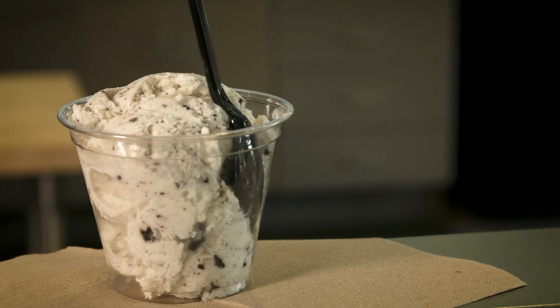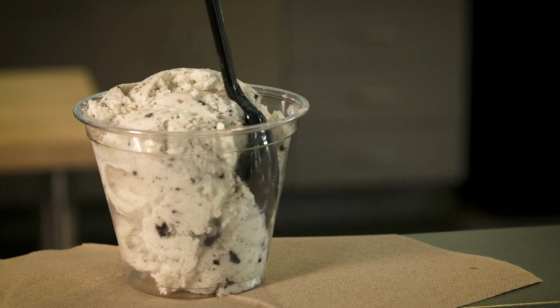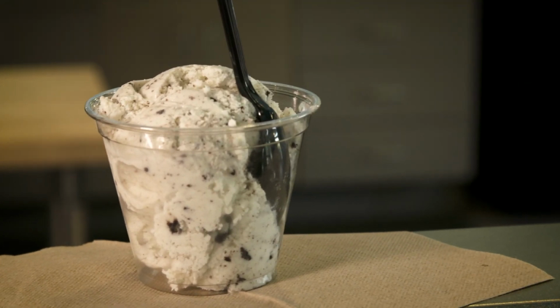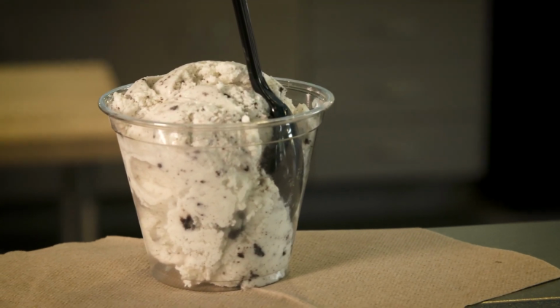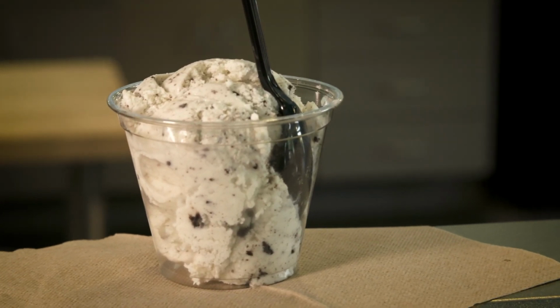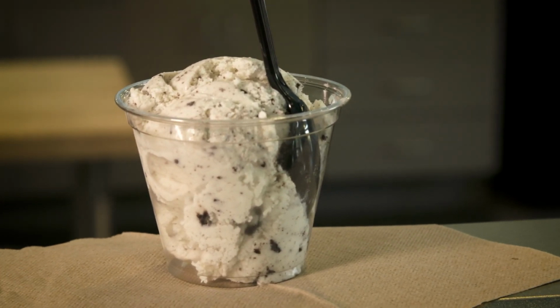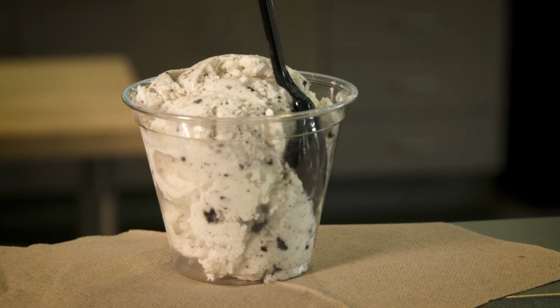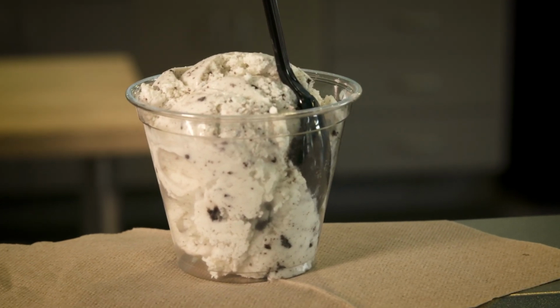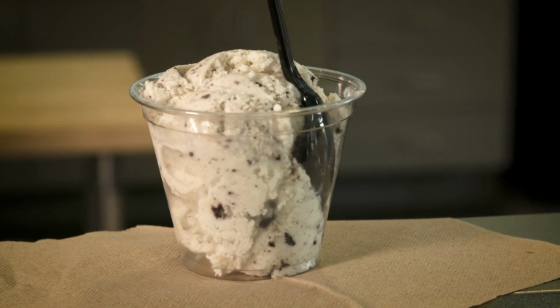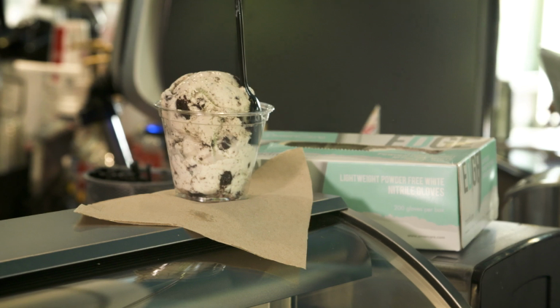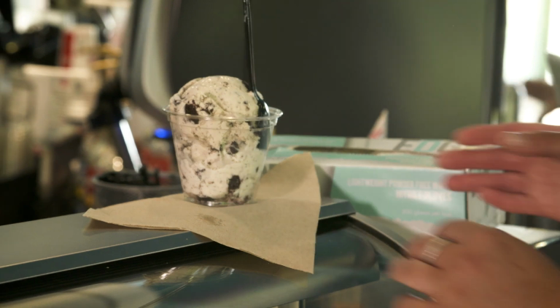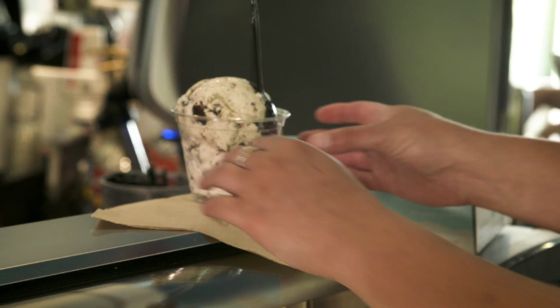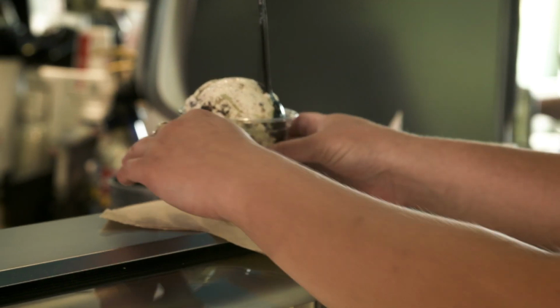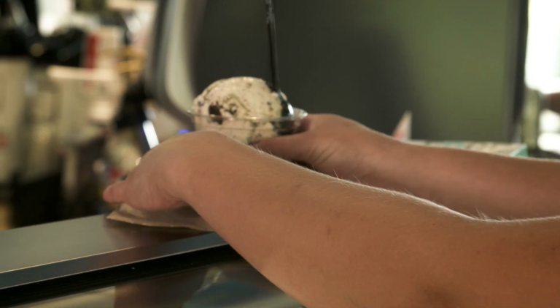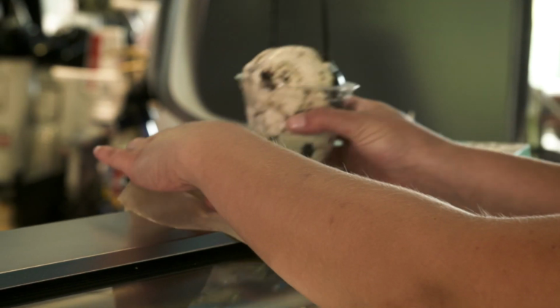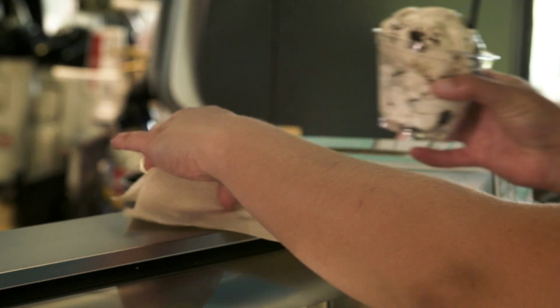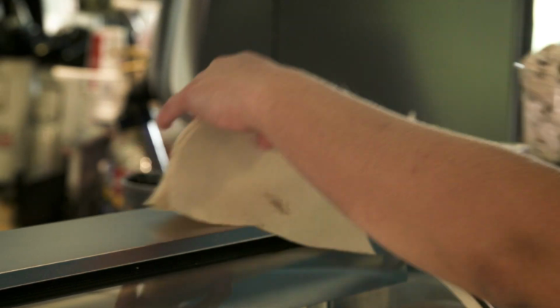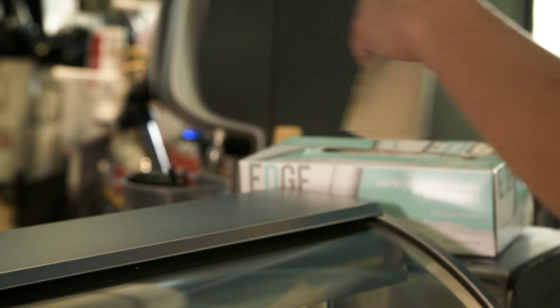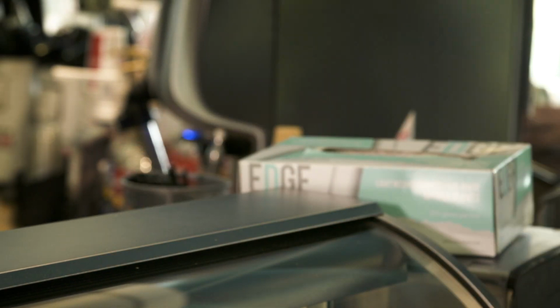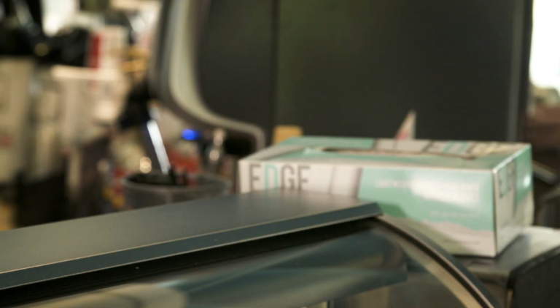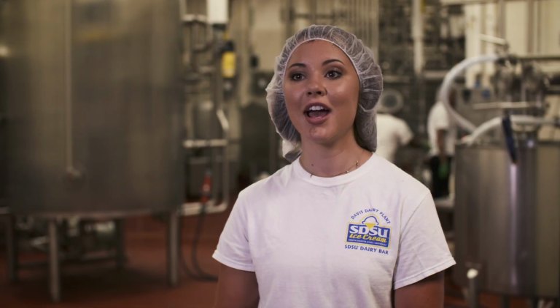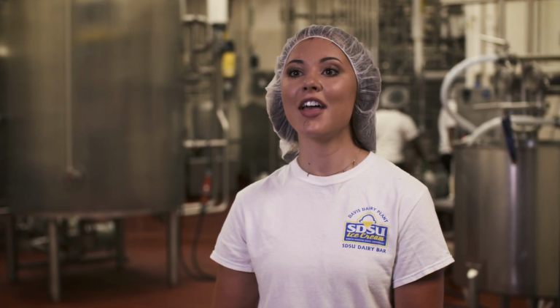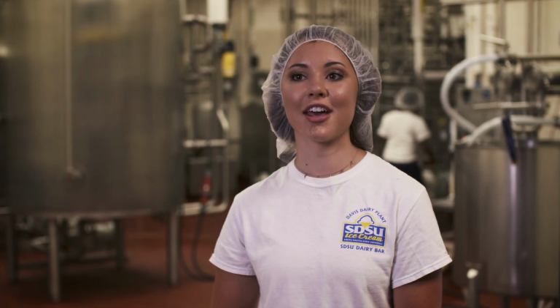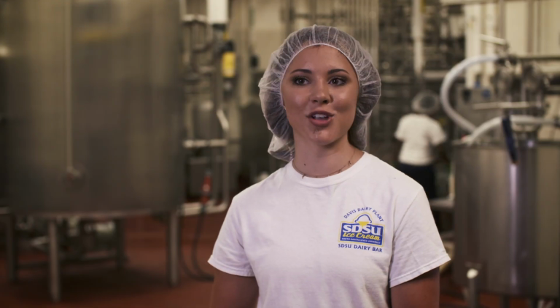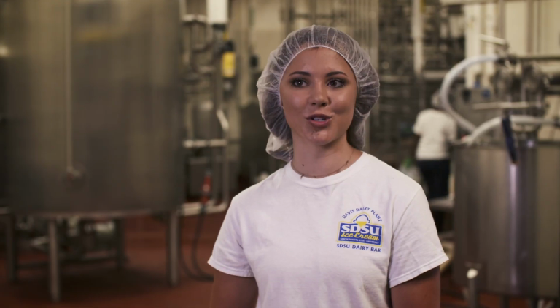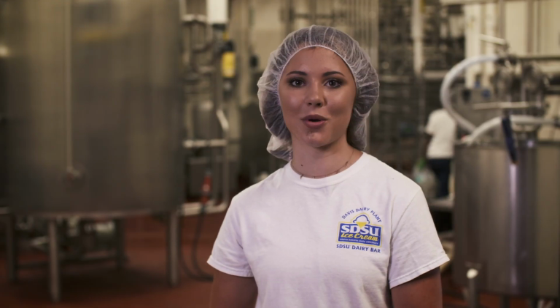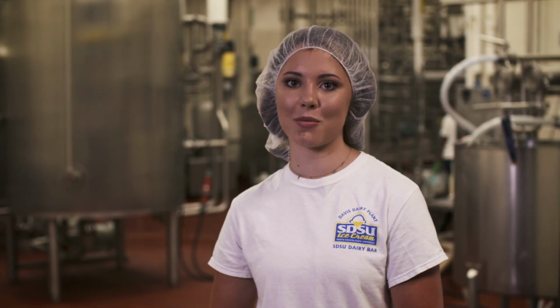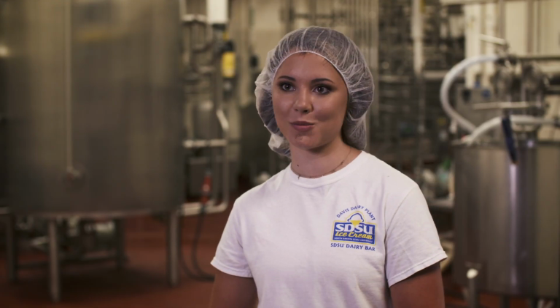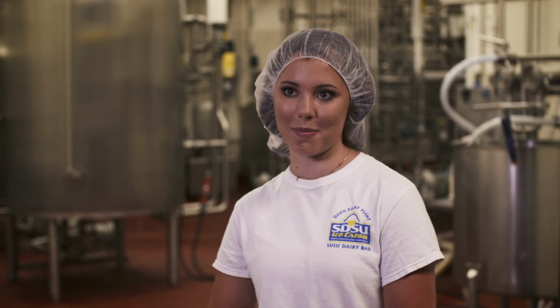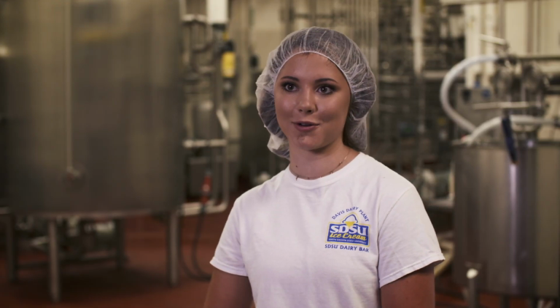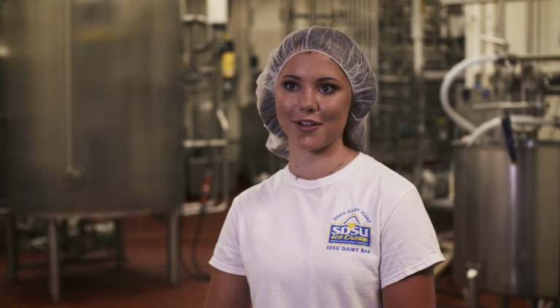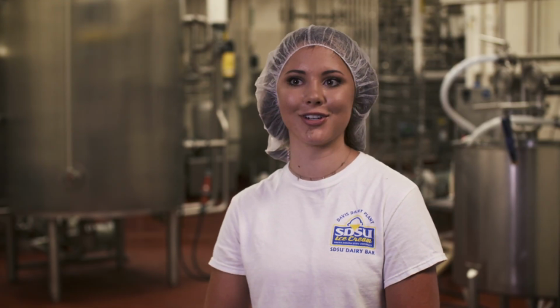Cookies and cream ice cream was actually invented right here at SDSU, and that is also one of our most popular flavors.